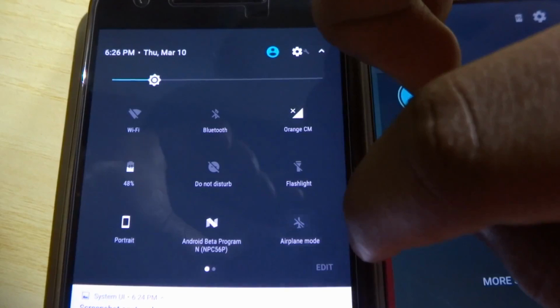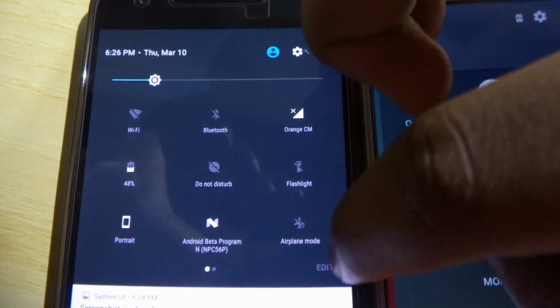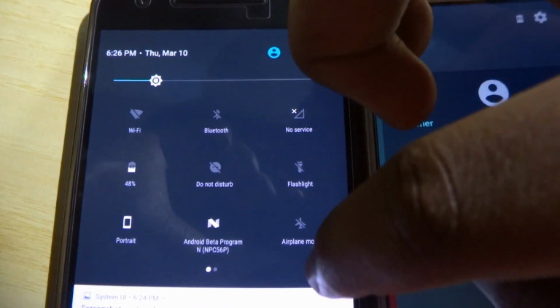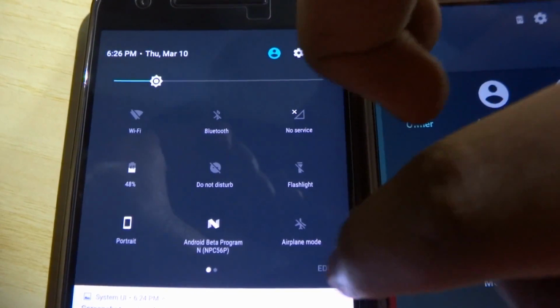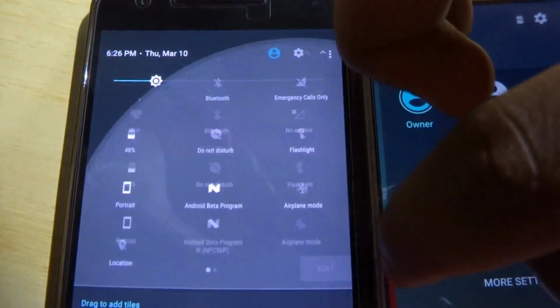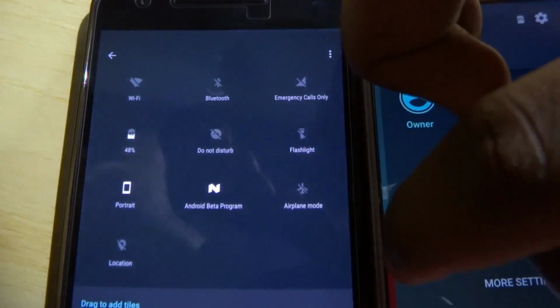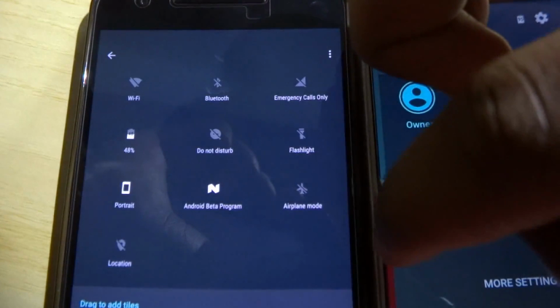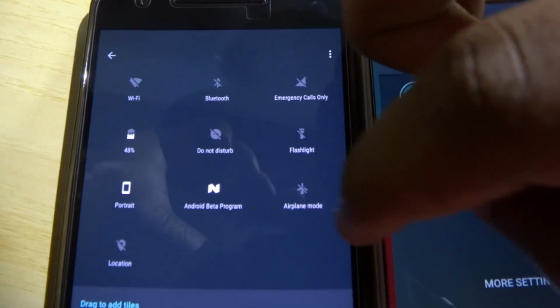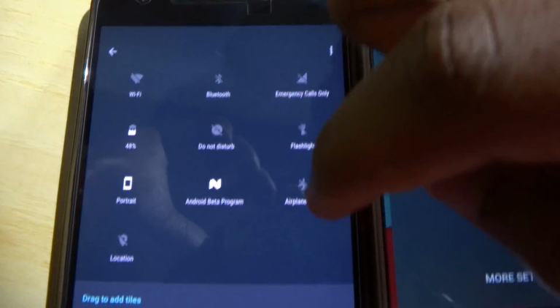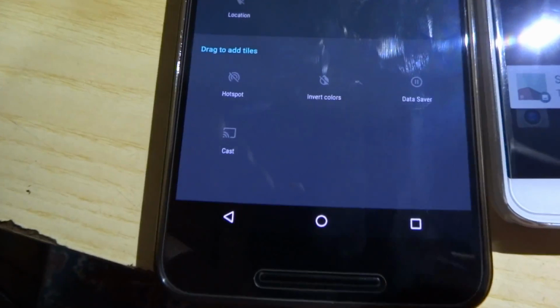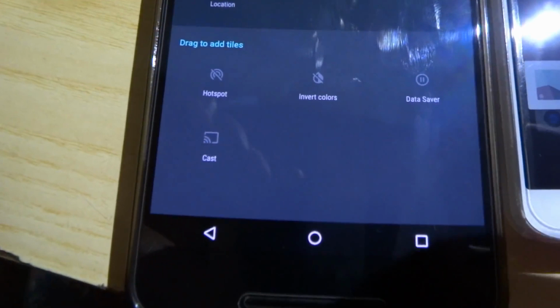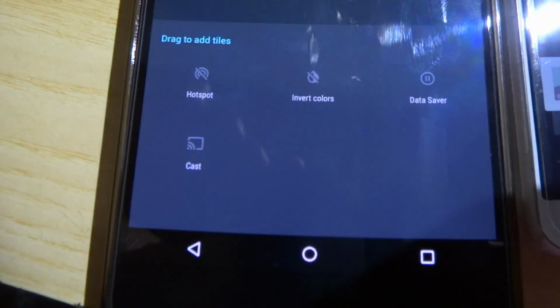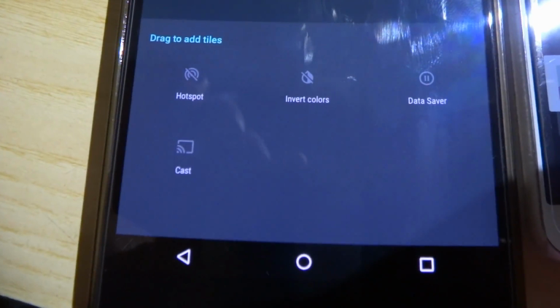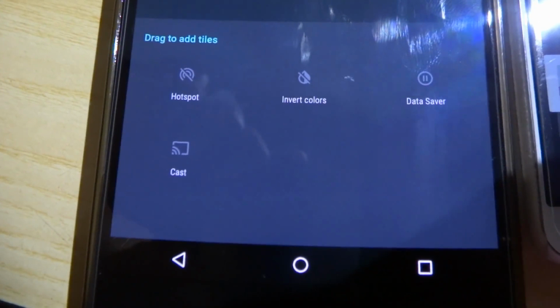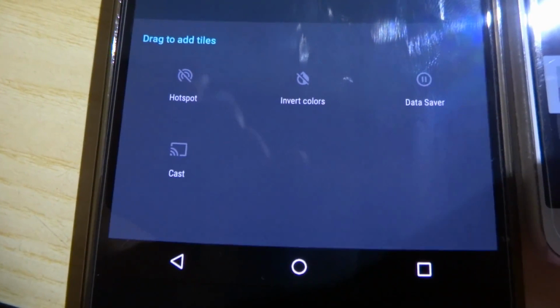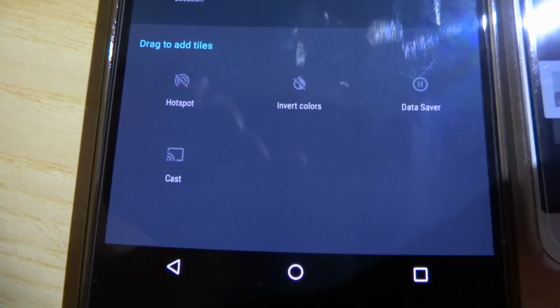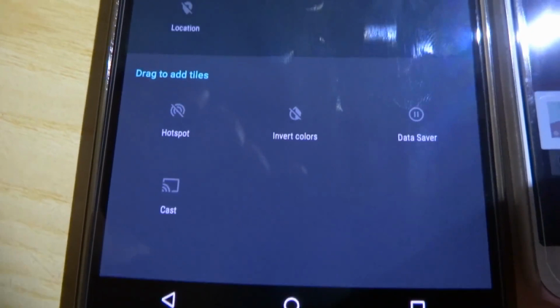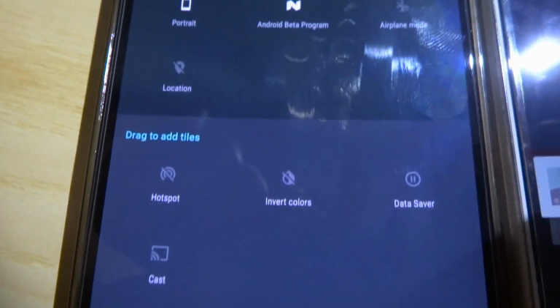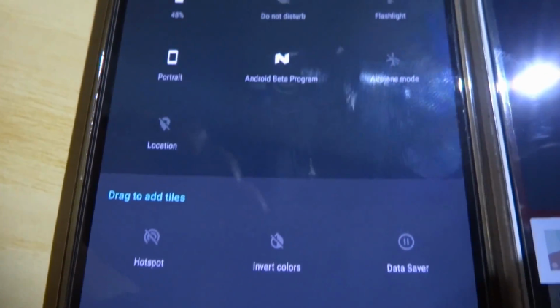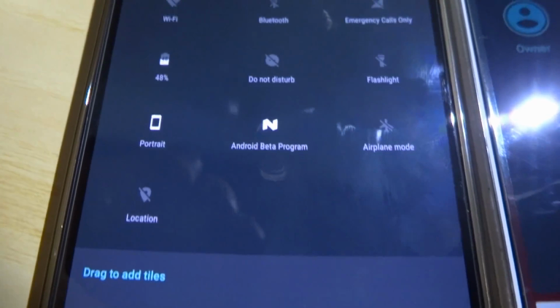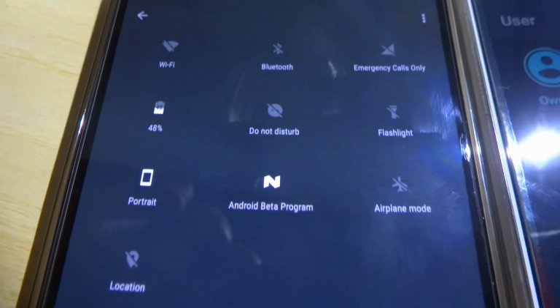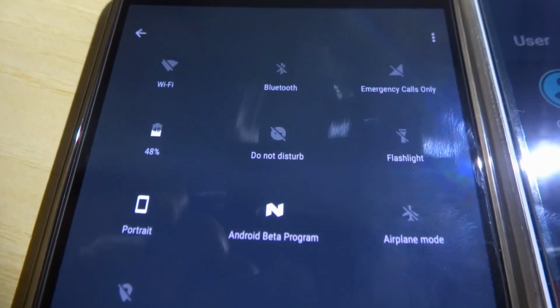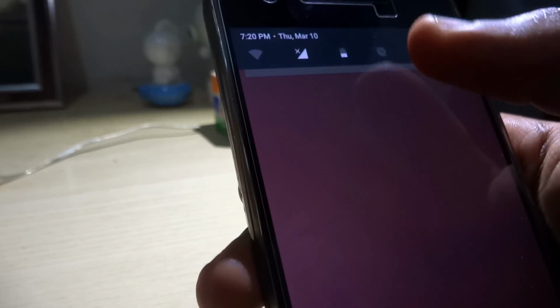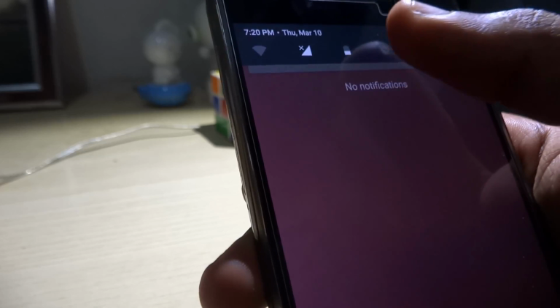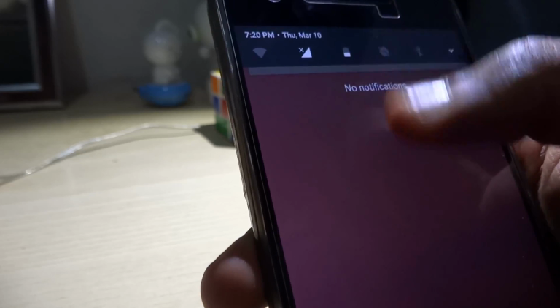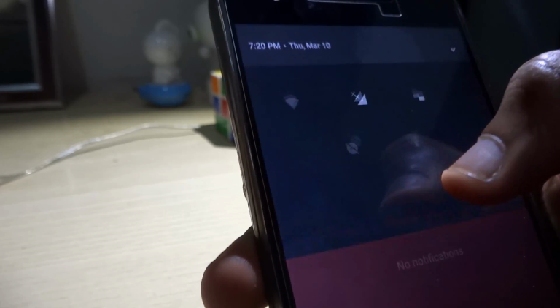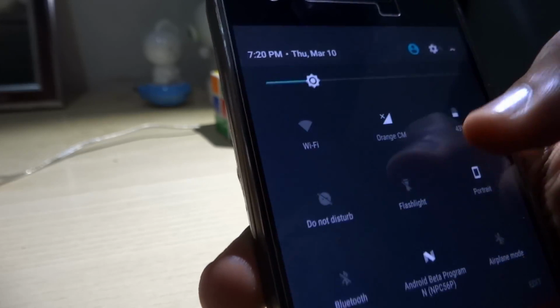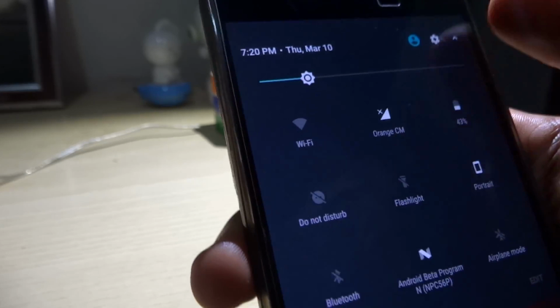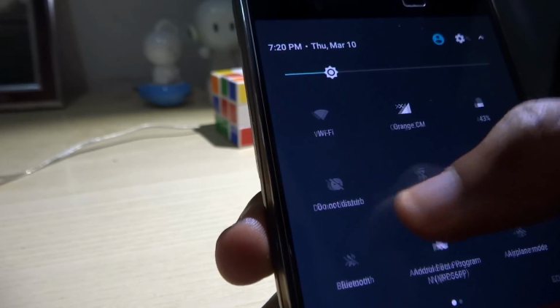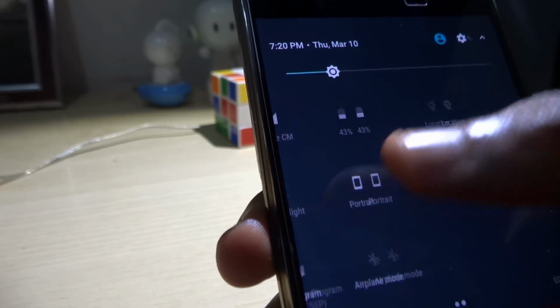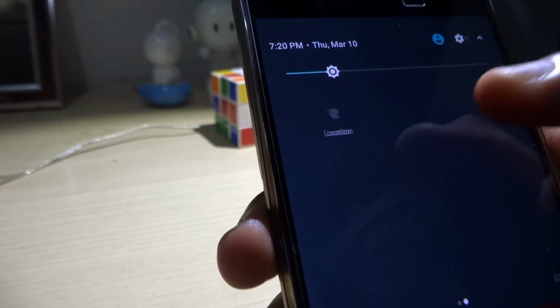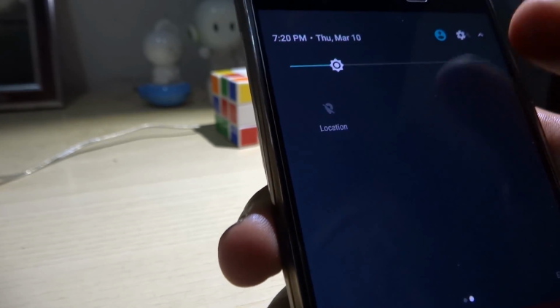You can edit the toggles right from the drawer. It contains pages so you can store more toggles. Overall it looks cleaner and I prefer it because it's more immersive.